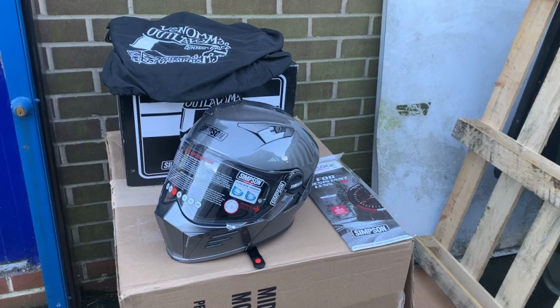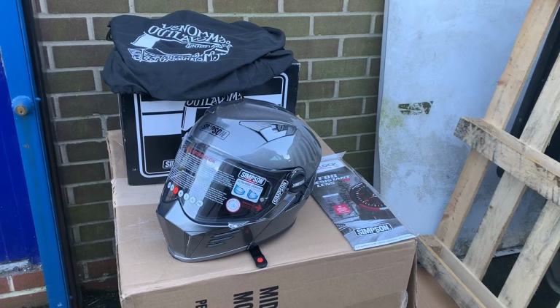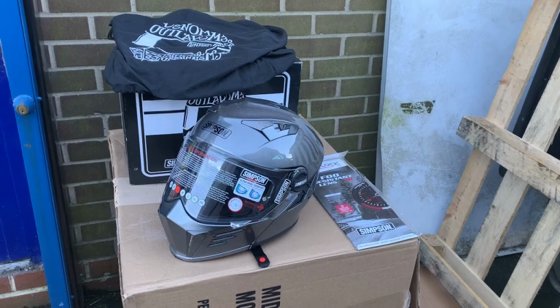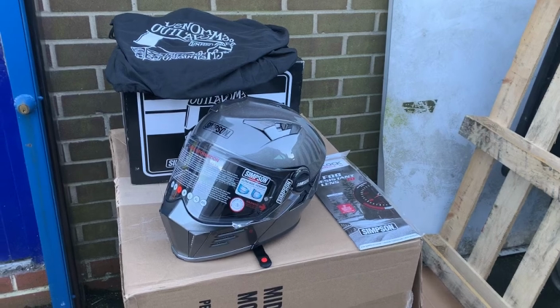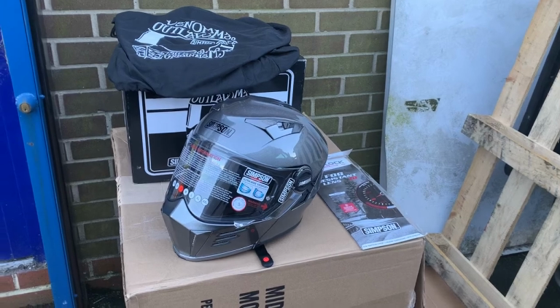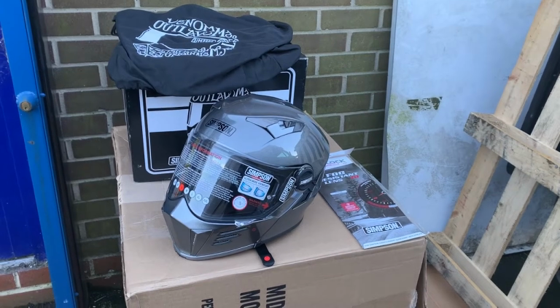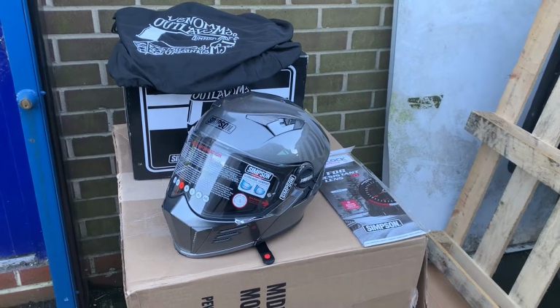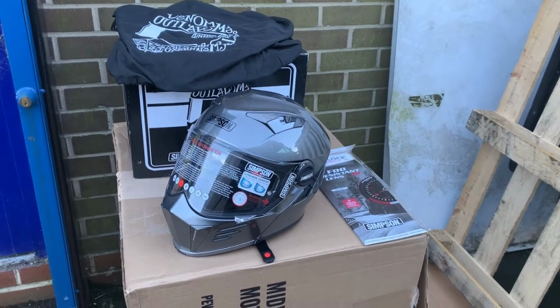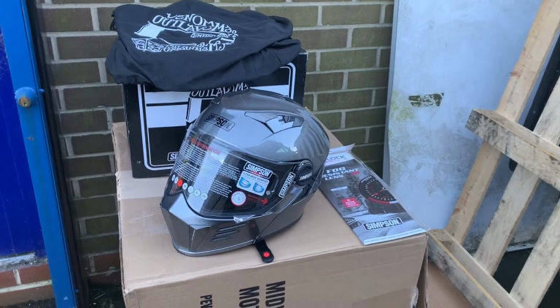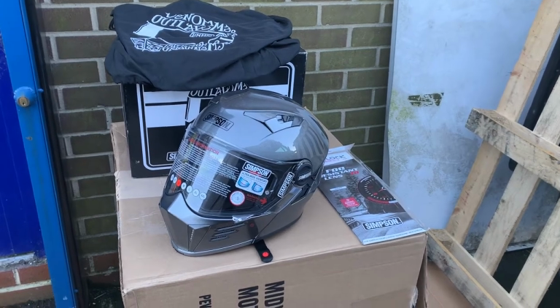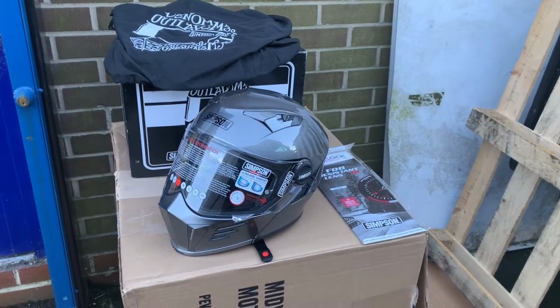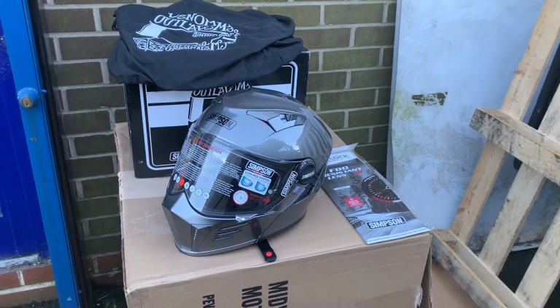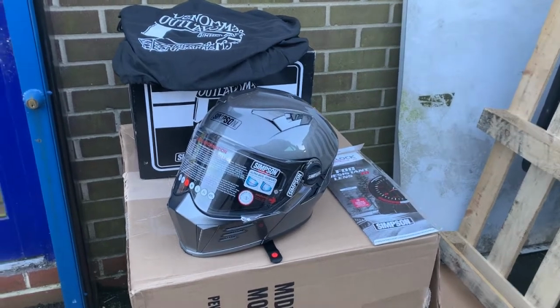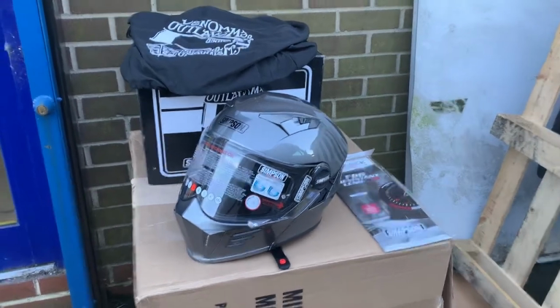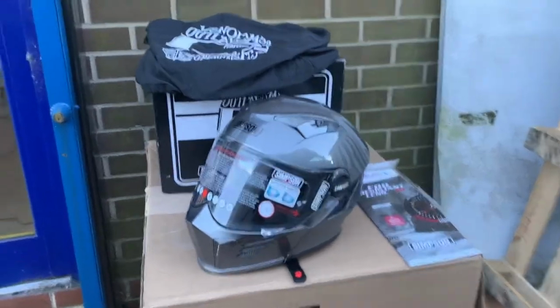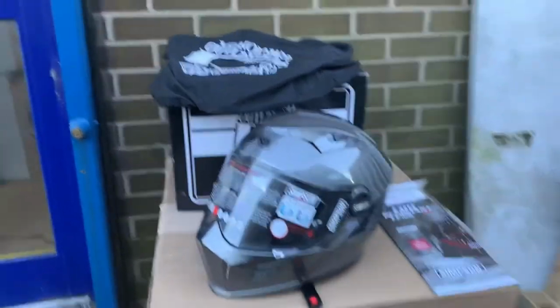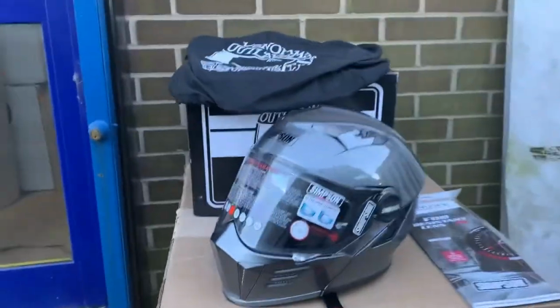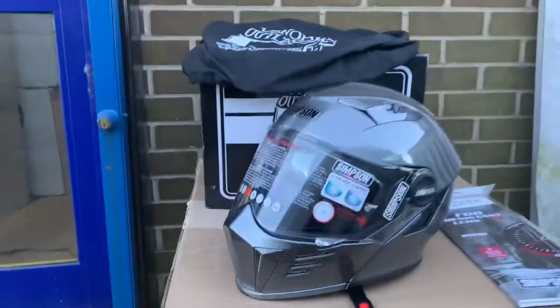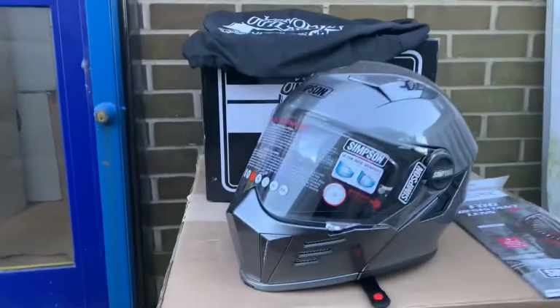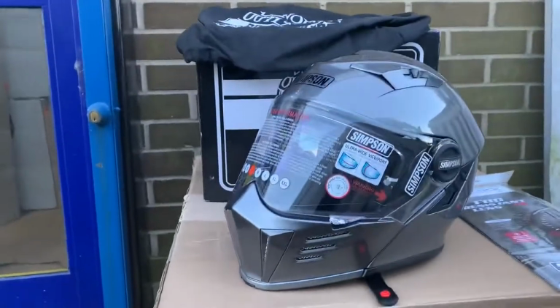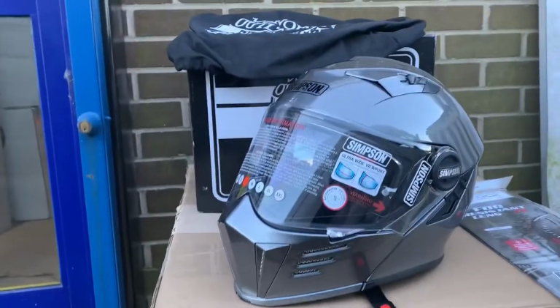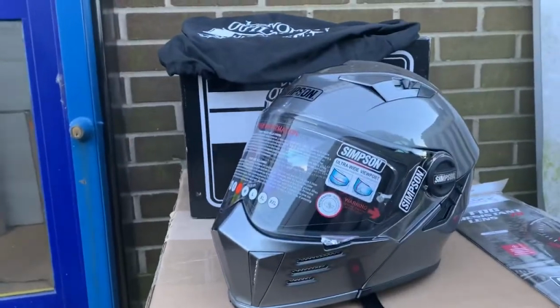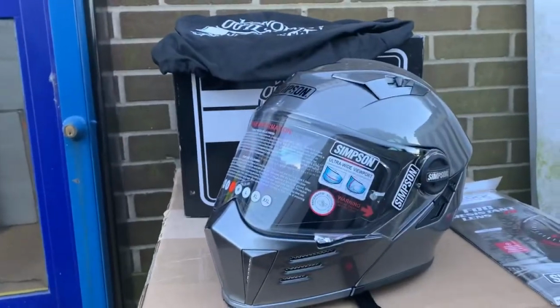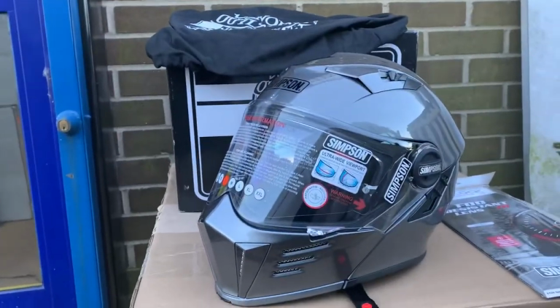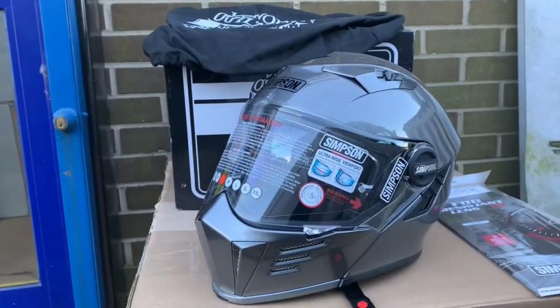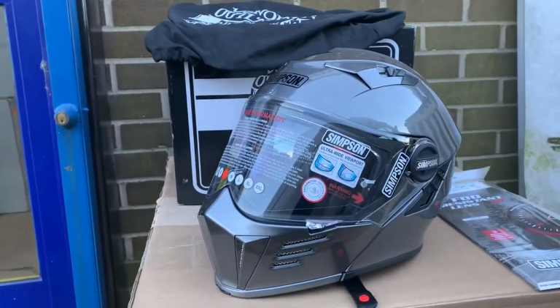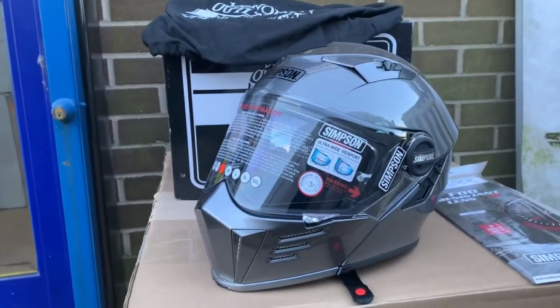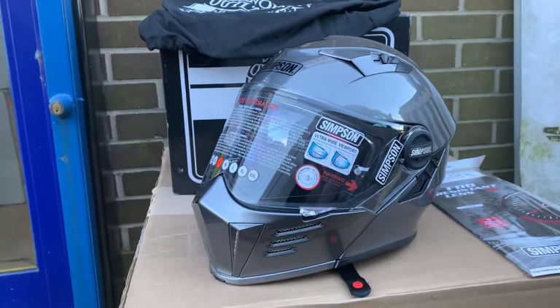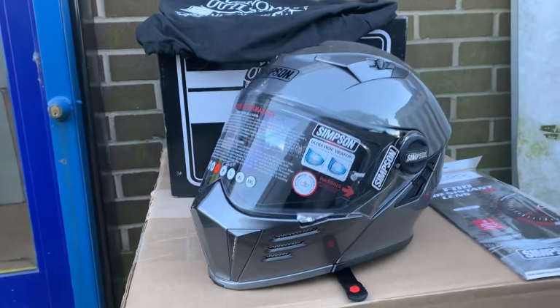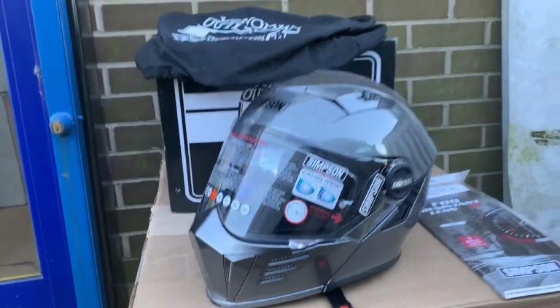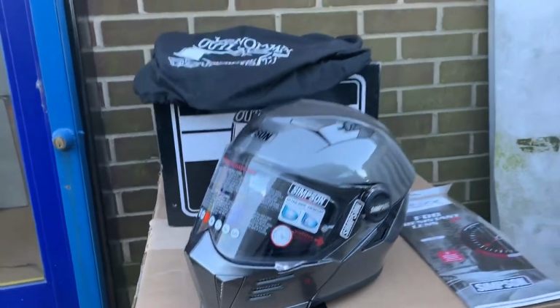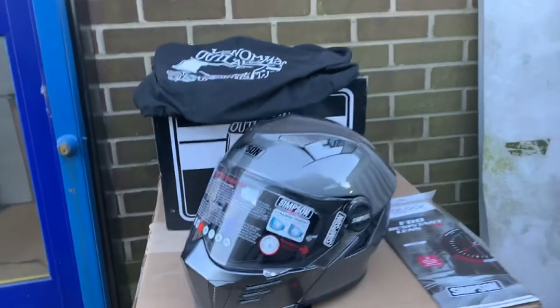Hi, it's Mark from Guns N' Cruises. You can see here, very cool. This is your Simpson flip helmet. It's a new one called the Venom.